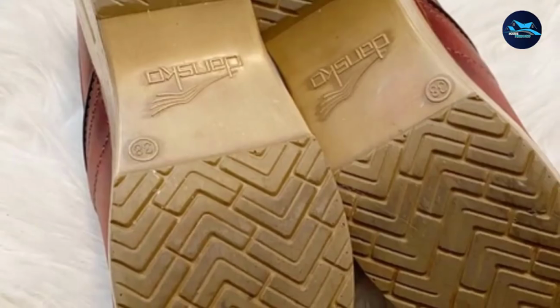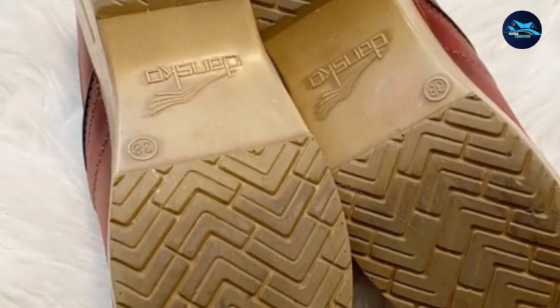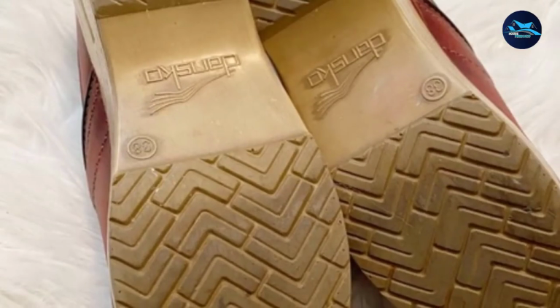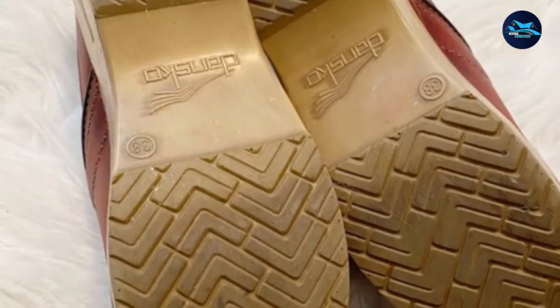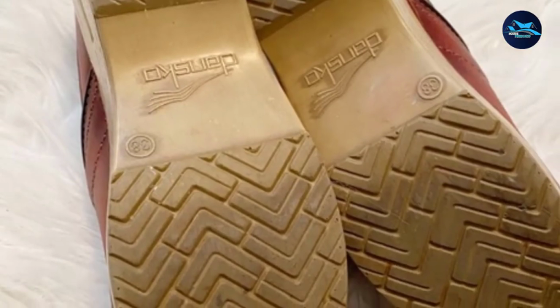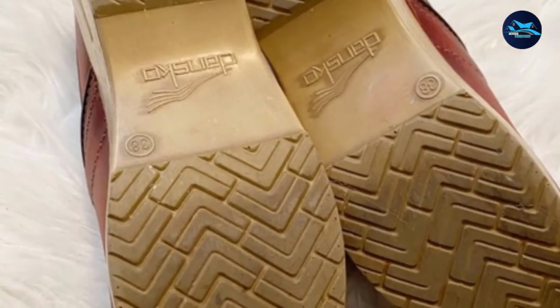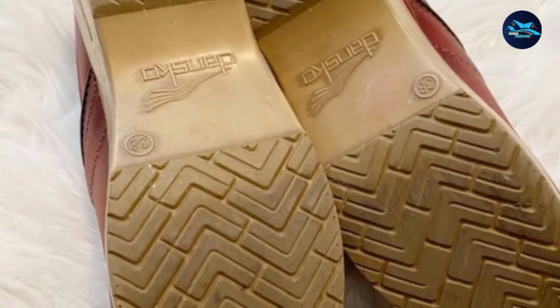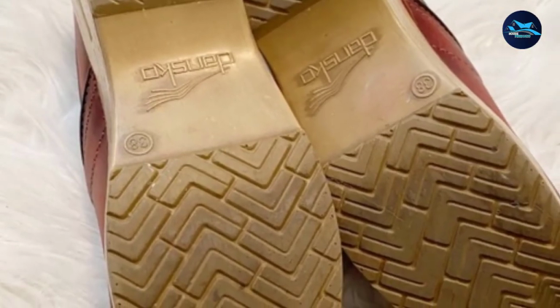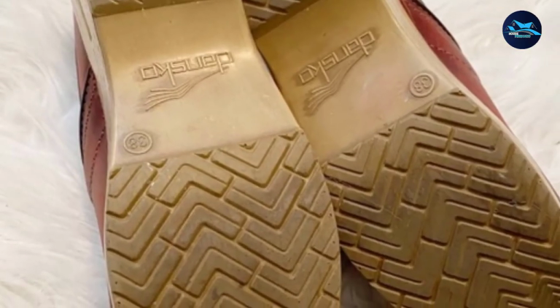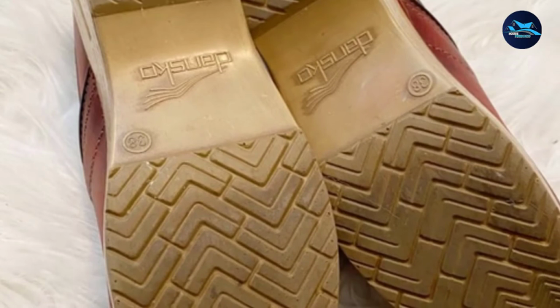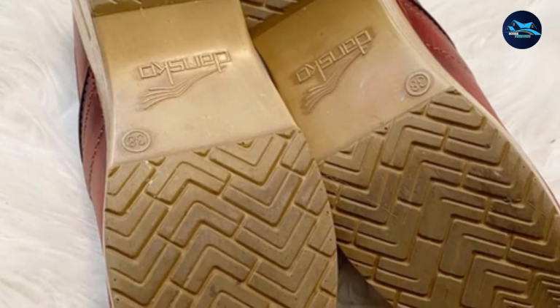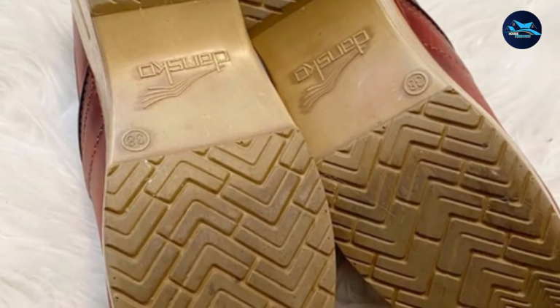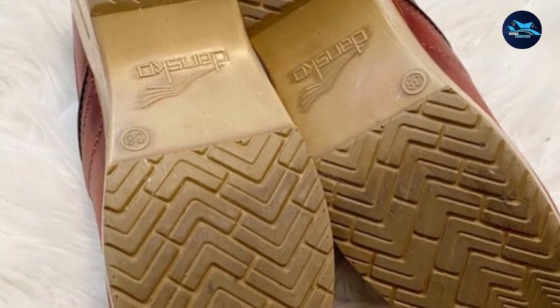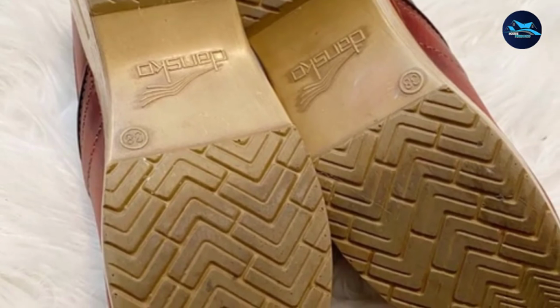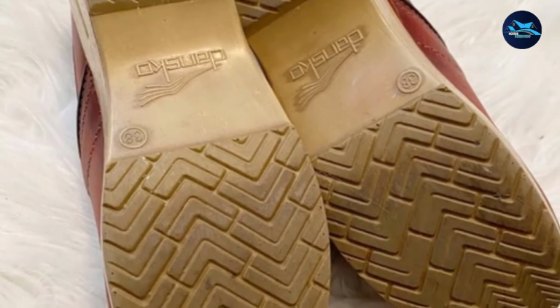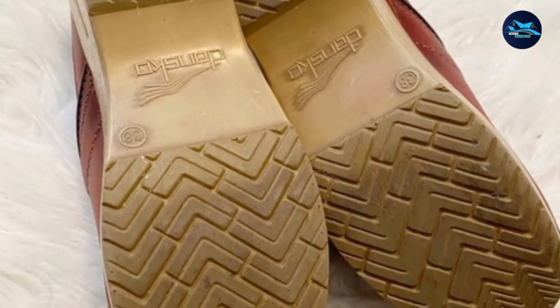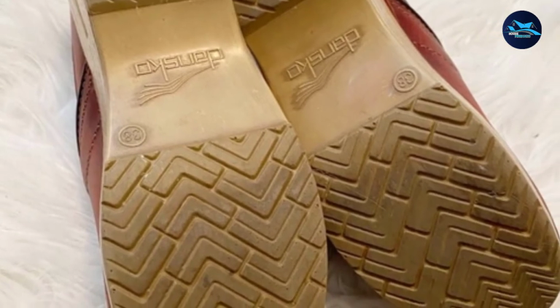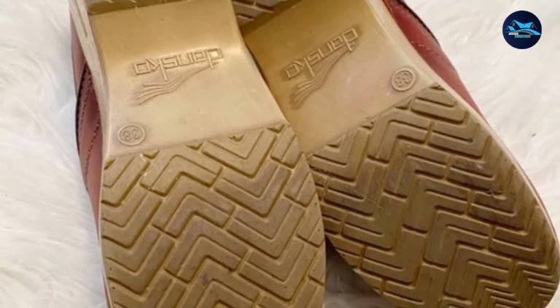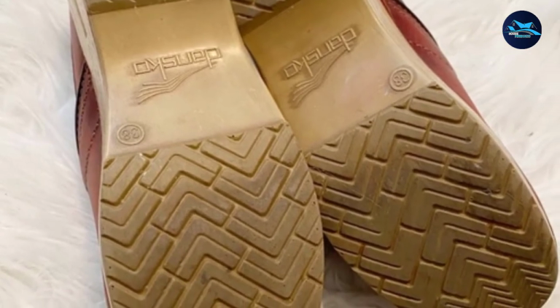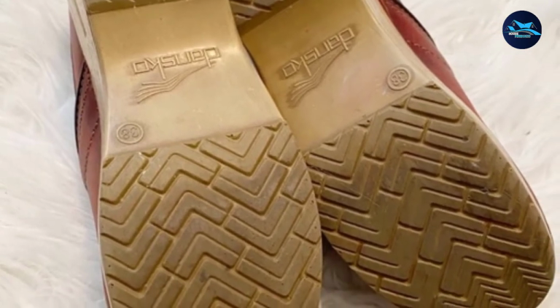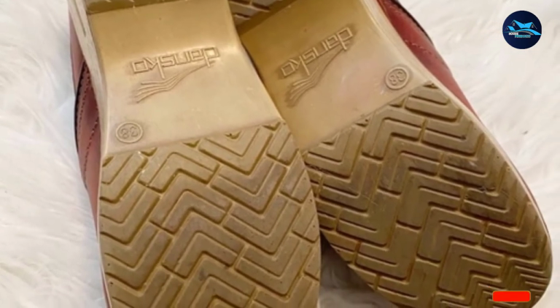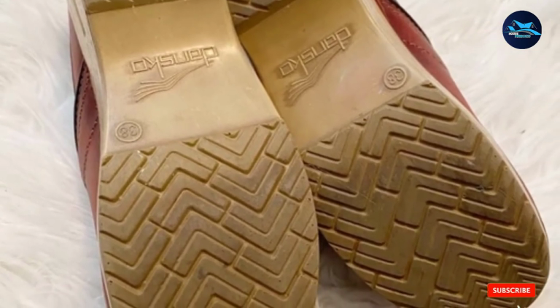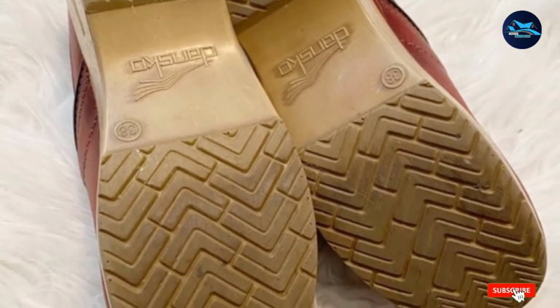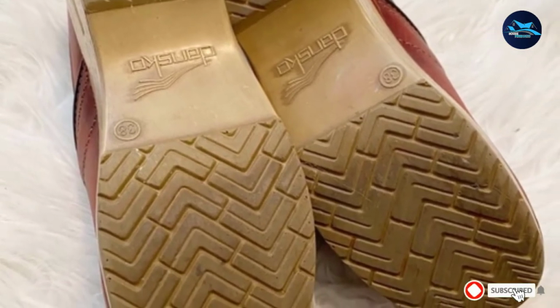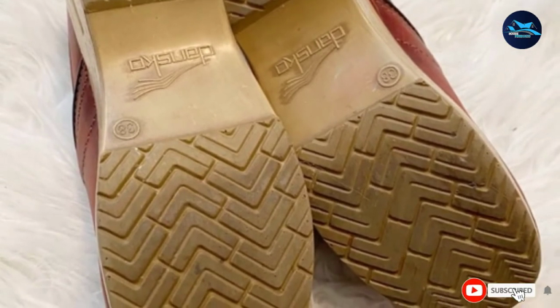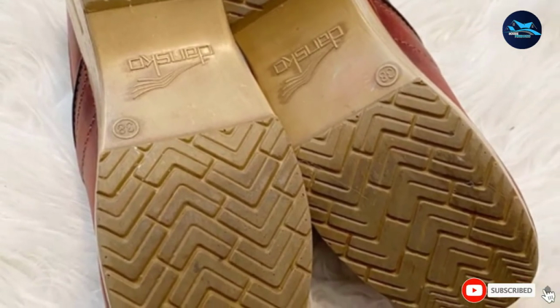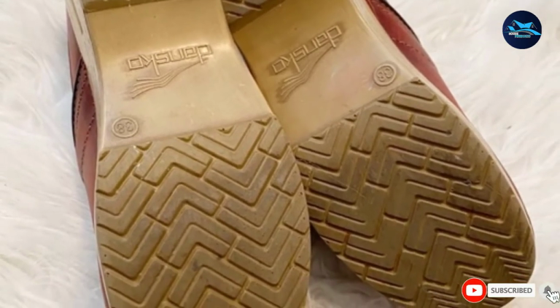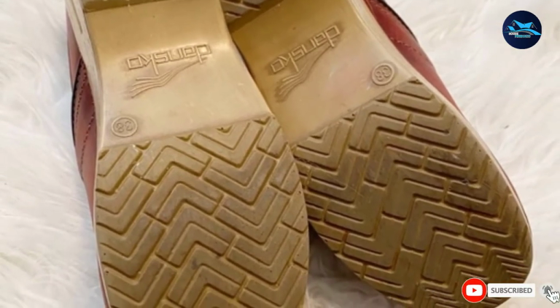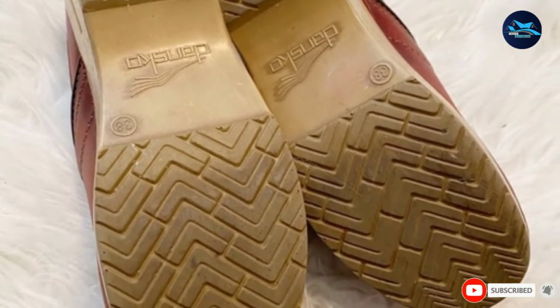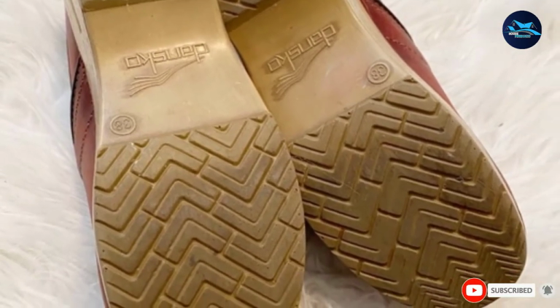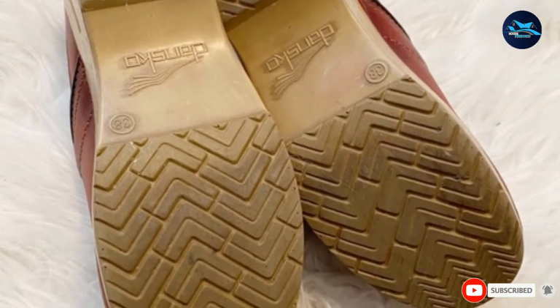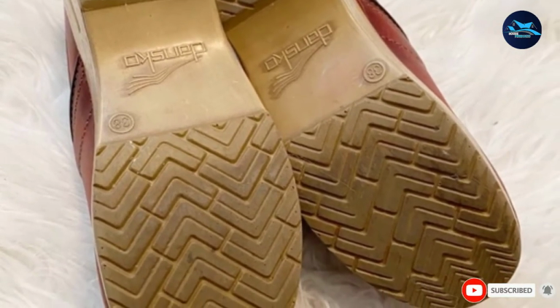He recommends replacing them every 12 months or so, if you wear them all day, every day.